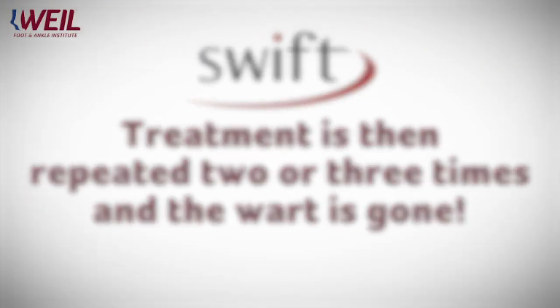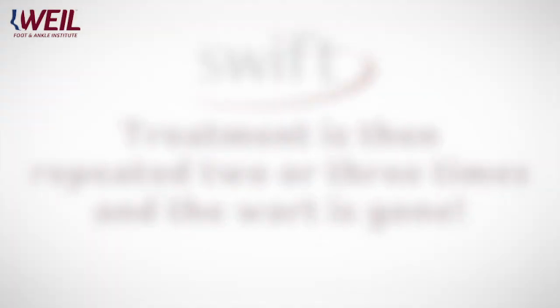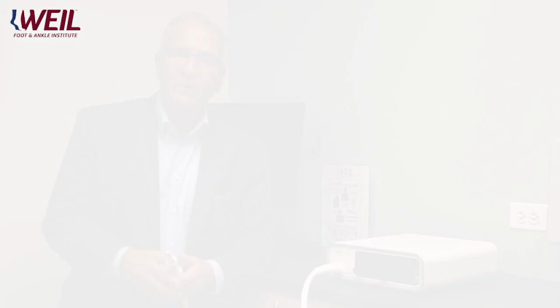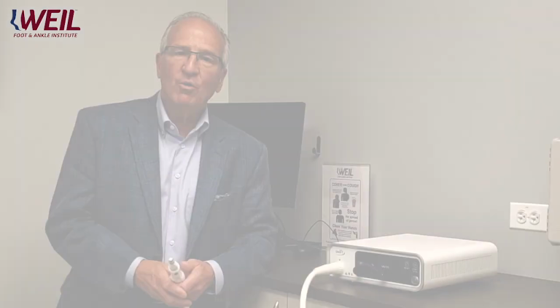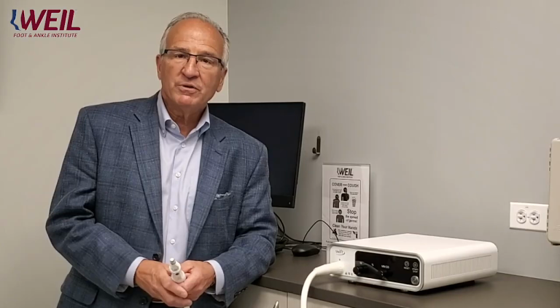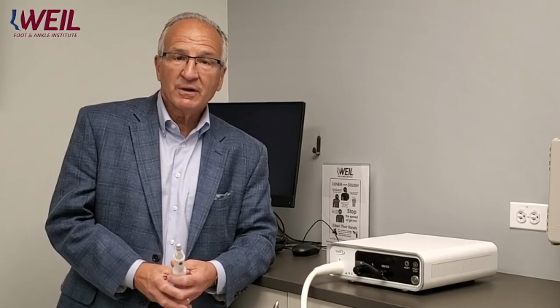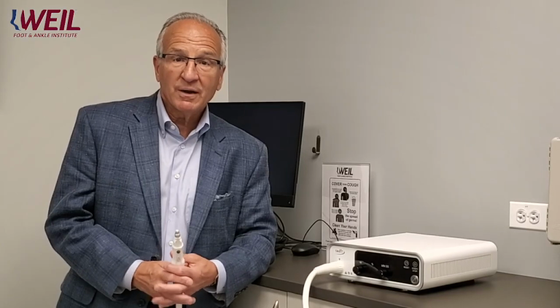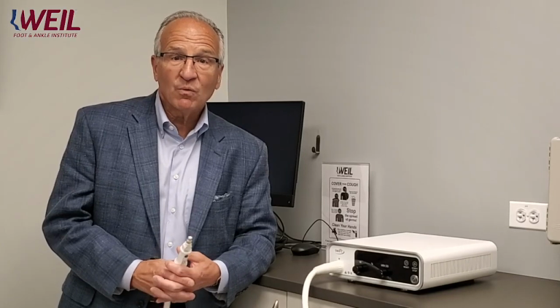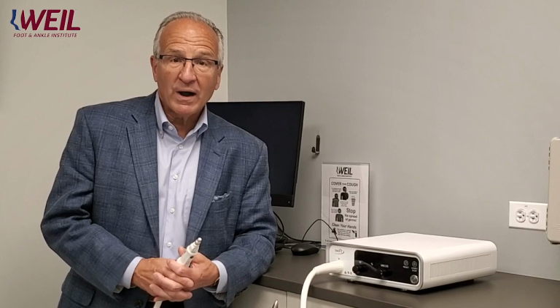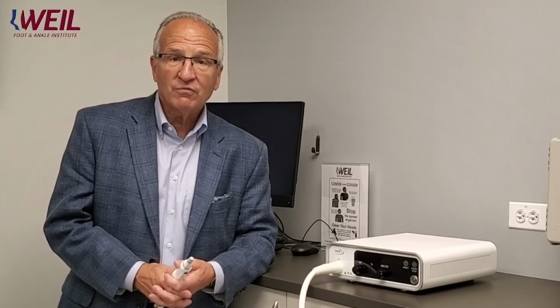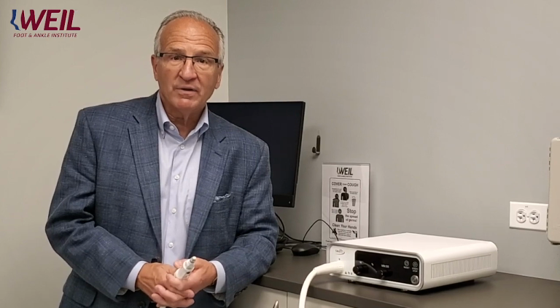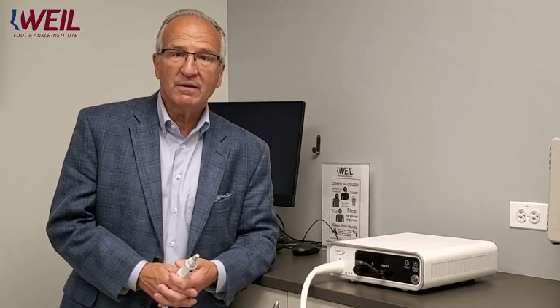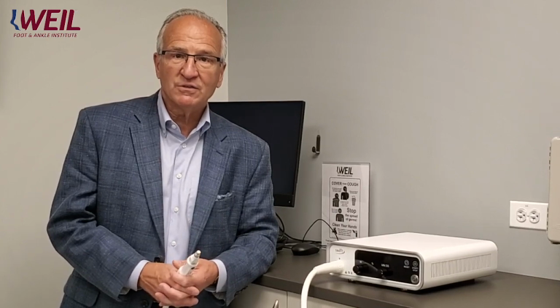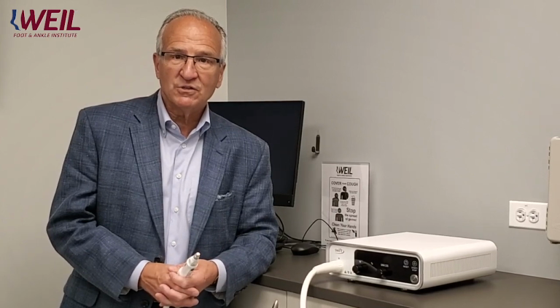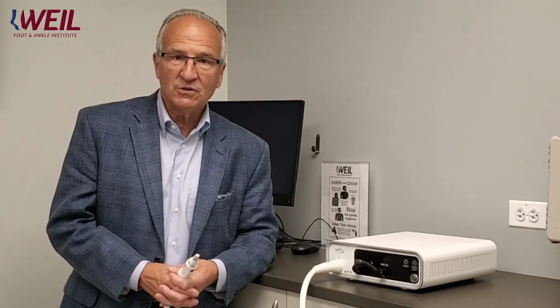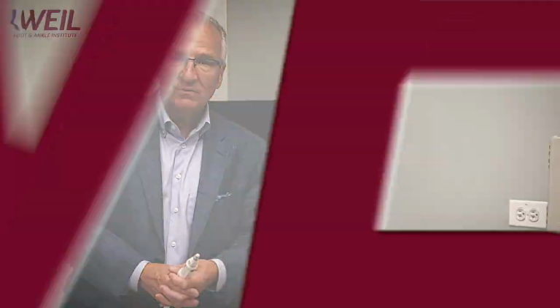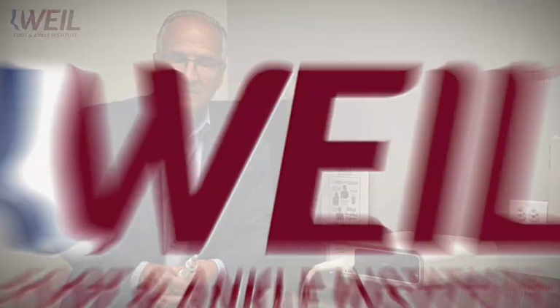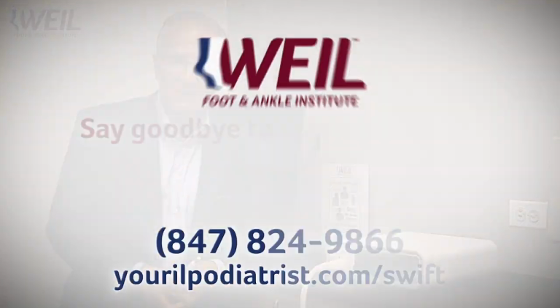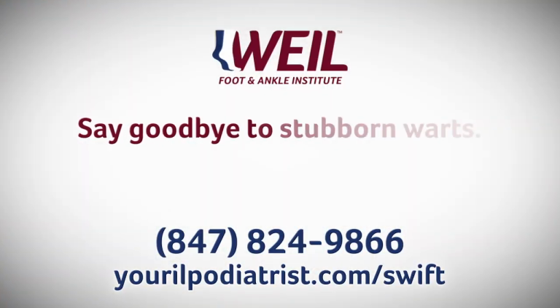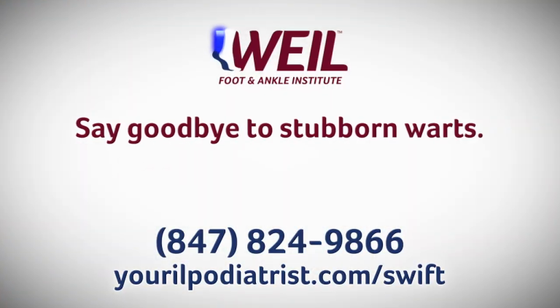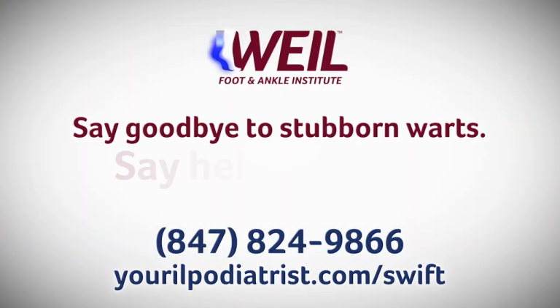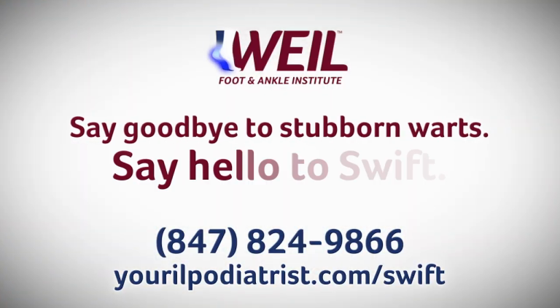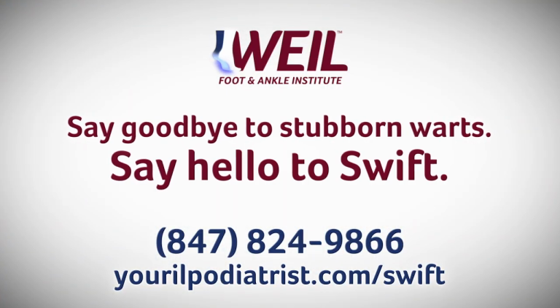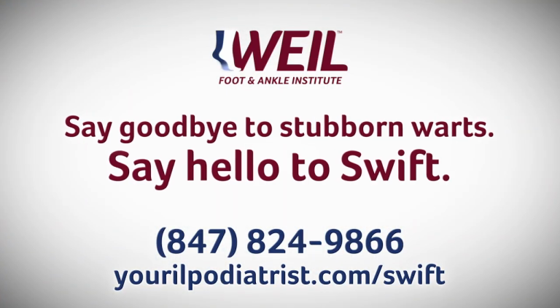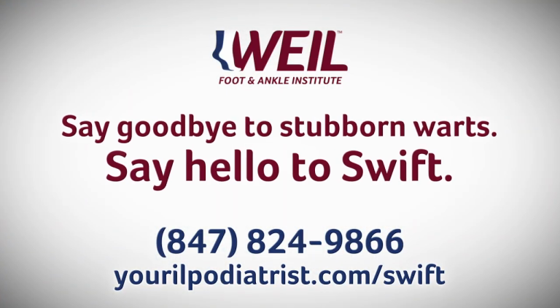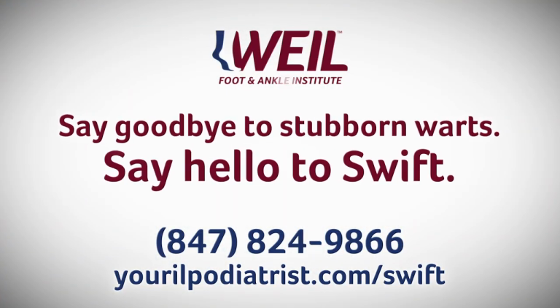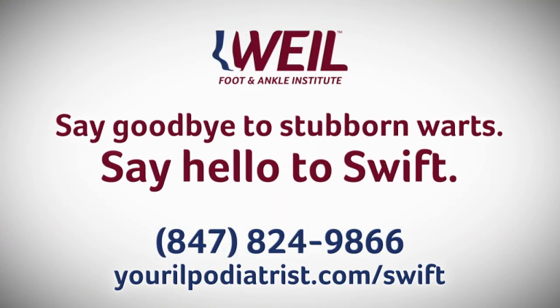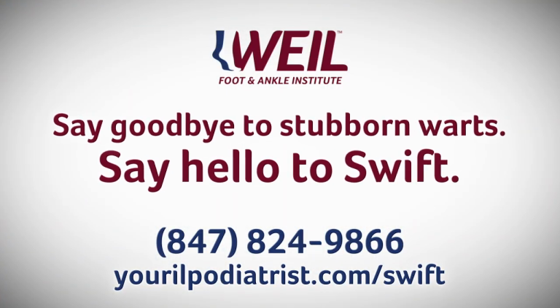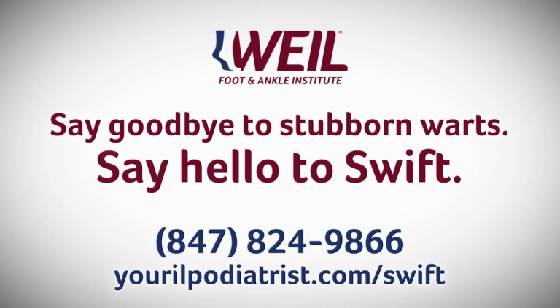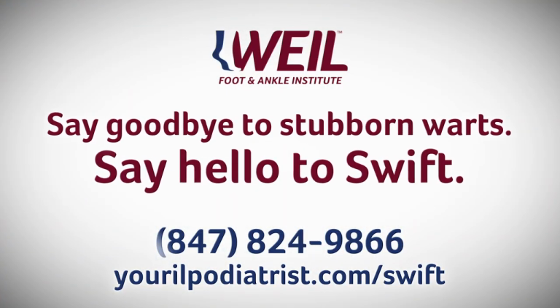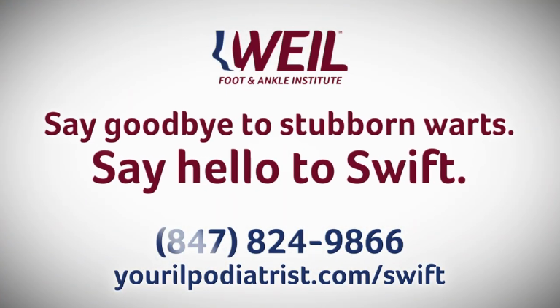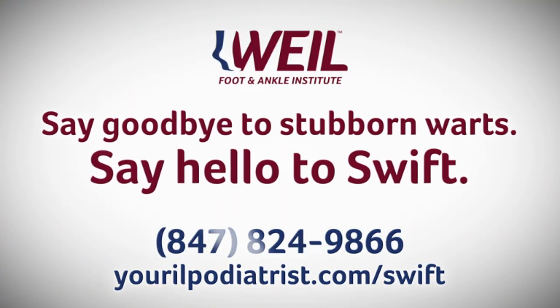We hope that you're going to come to Kyle Footnakel Institute and help us get rid of those pesky plantar warts.